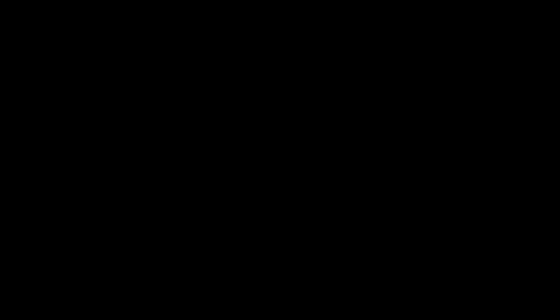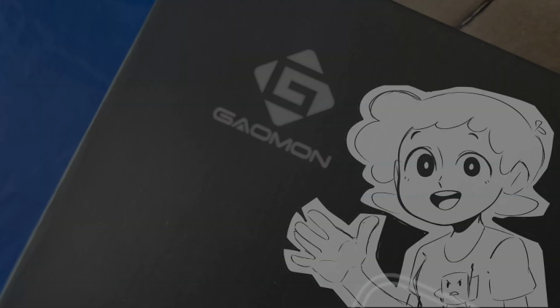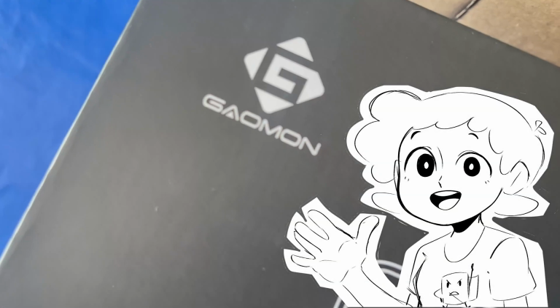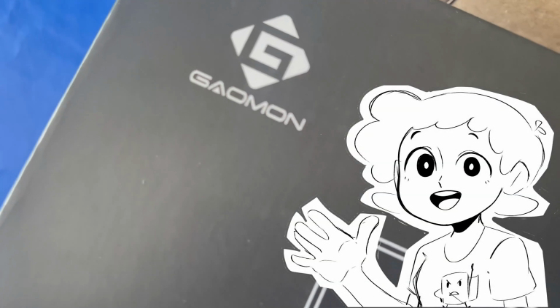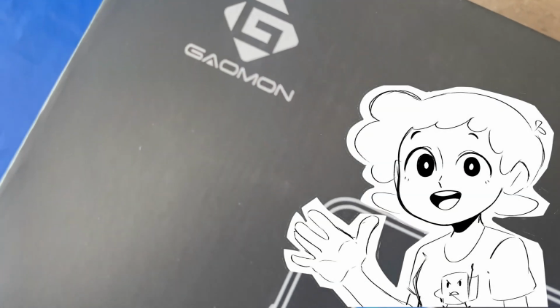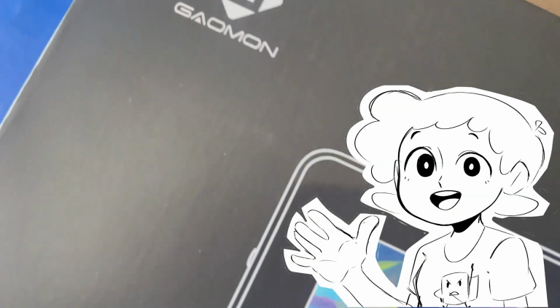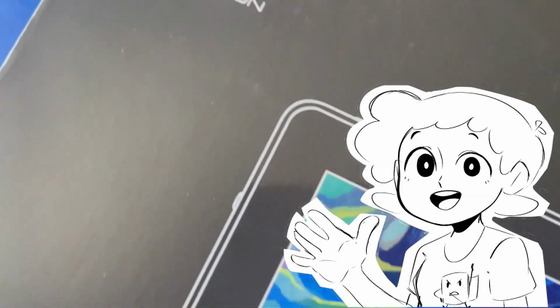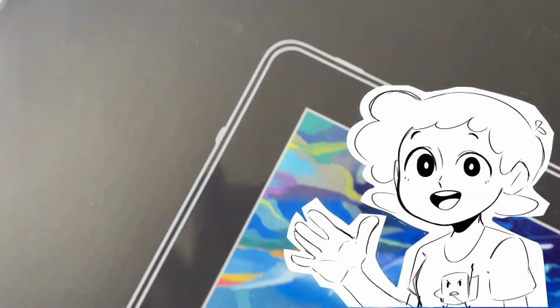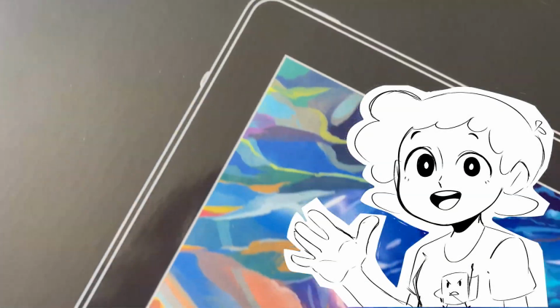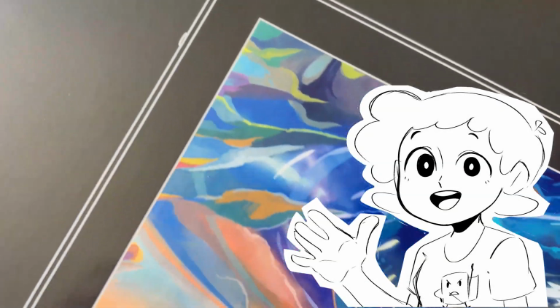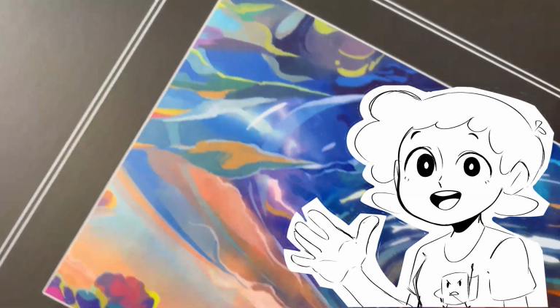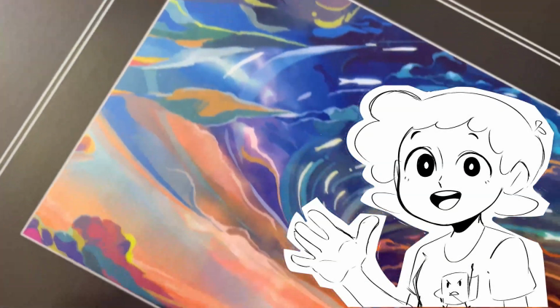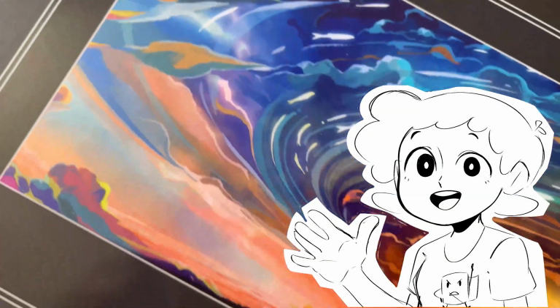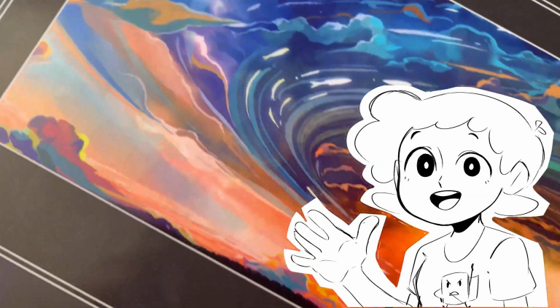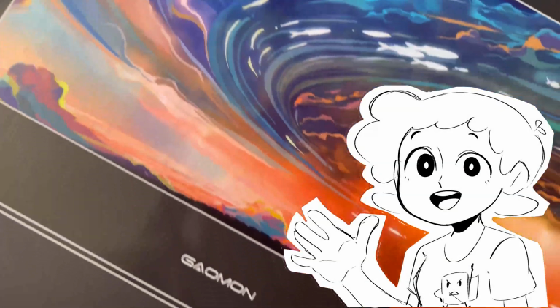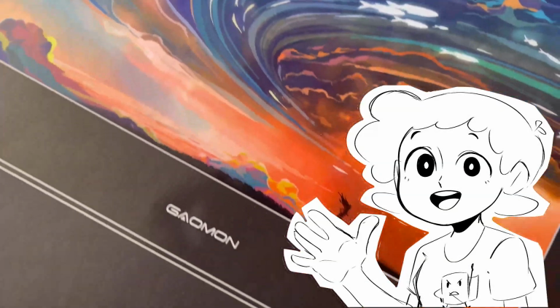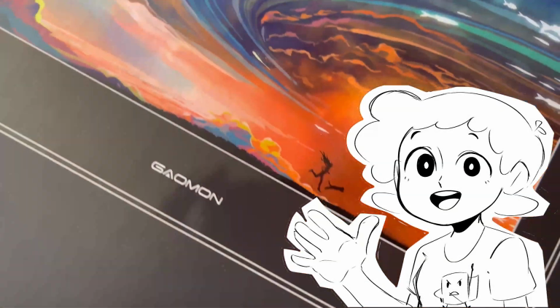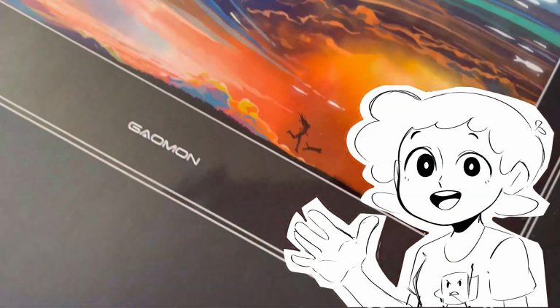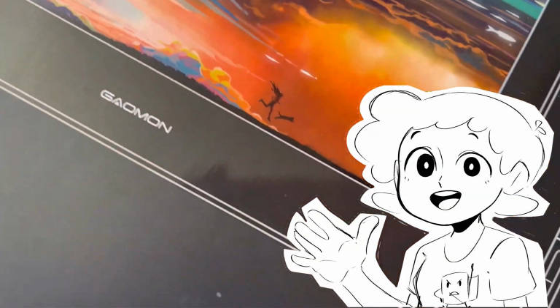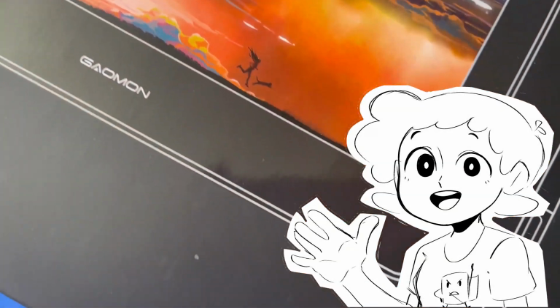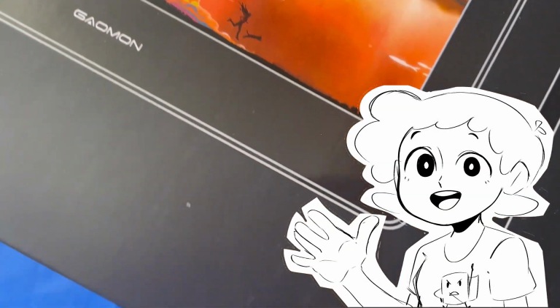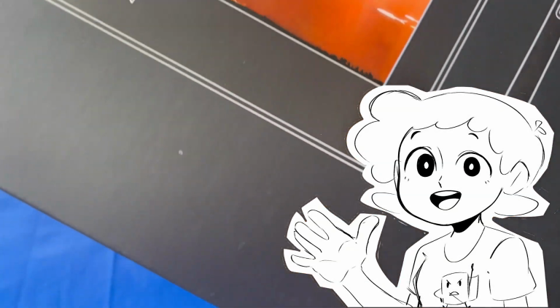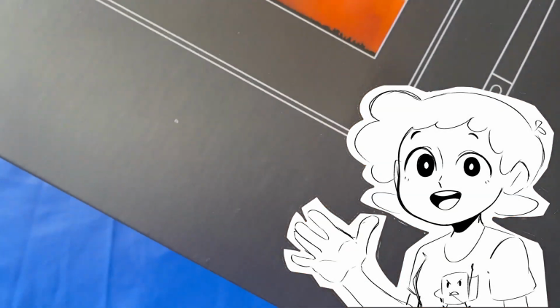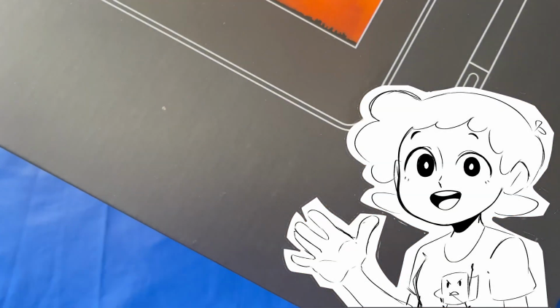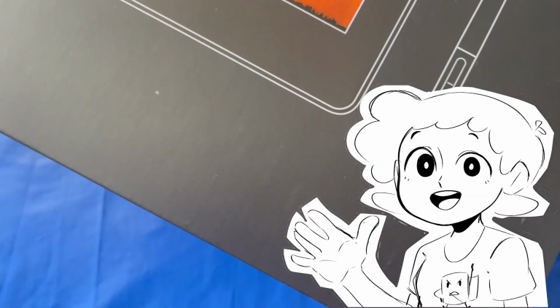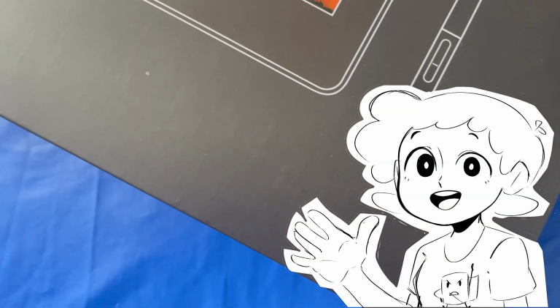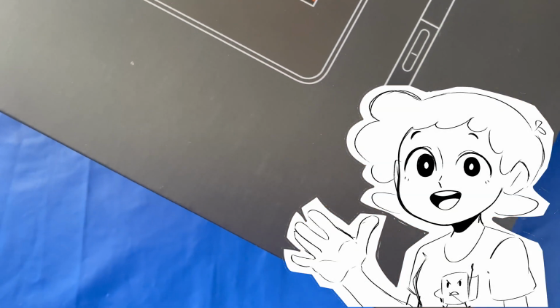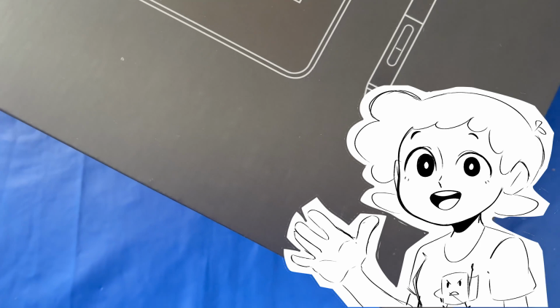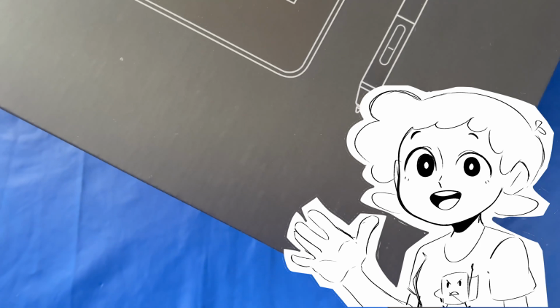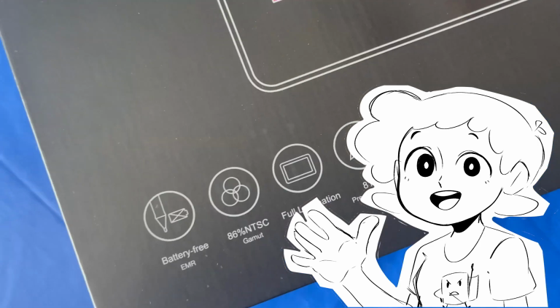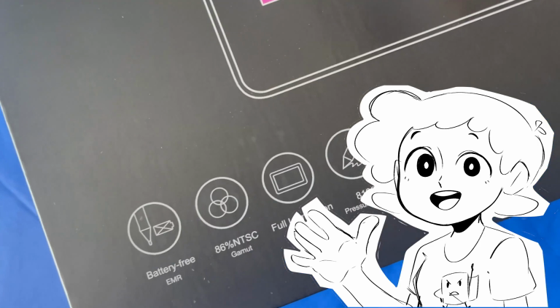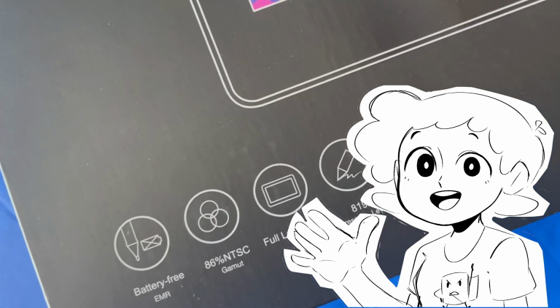Hello everybody, it's me, in the Inner Show, and today I'll be reviewing the great Gaomon PD-1320.